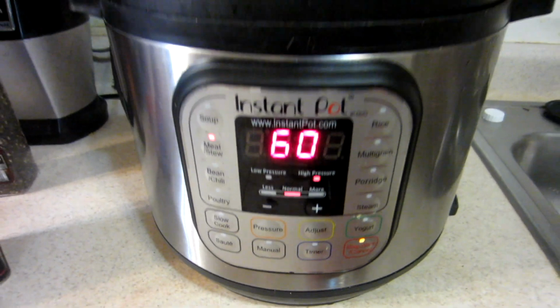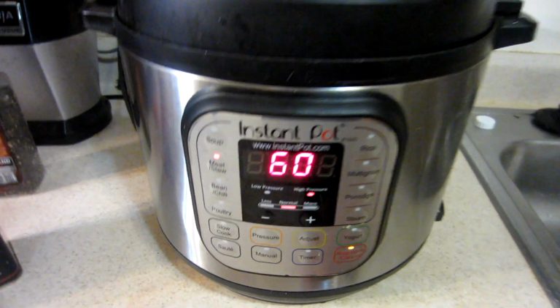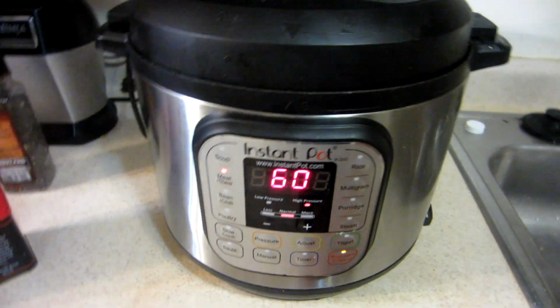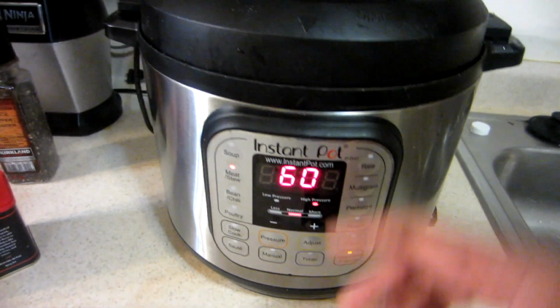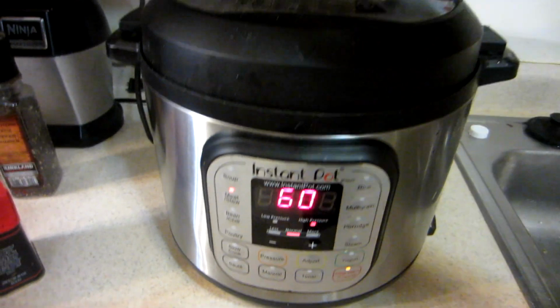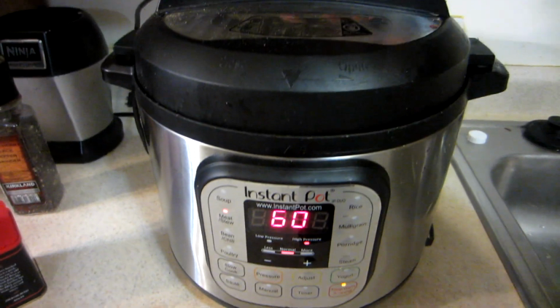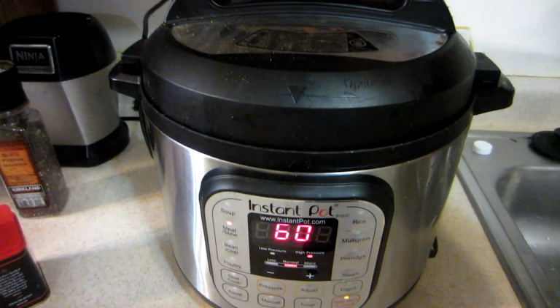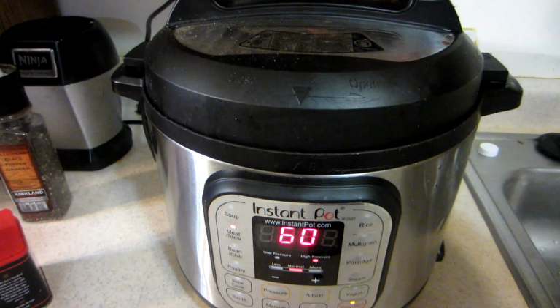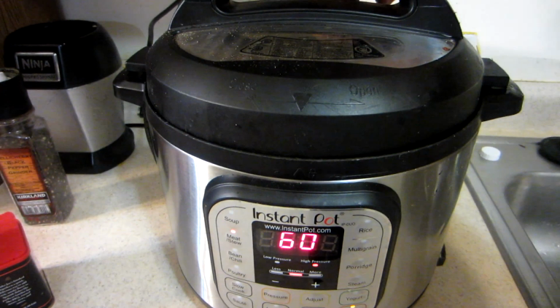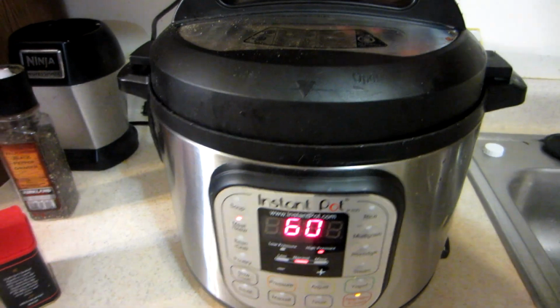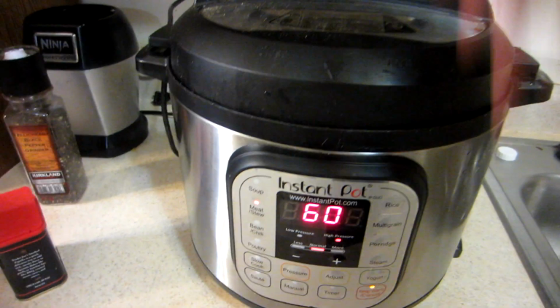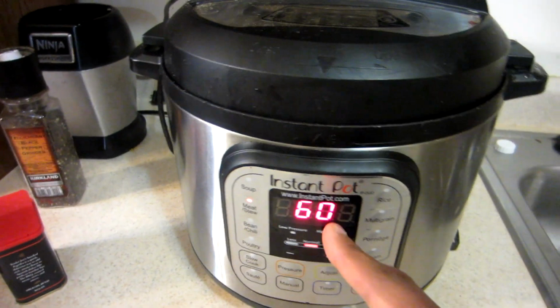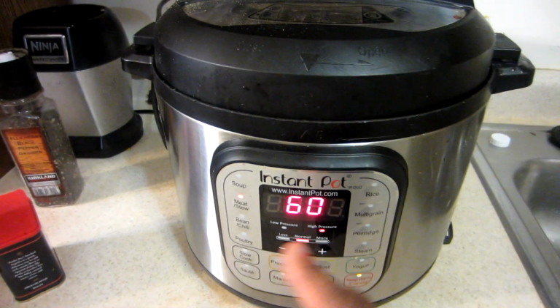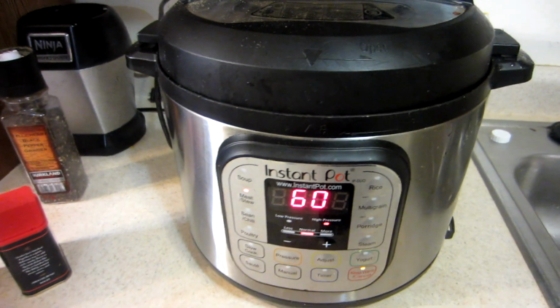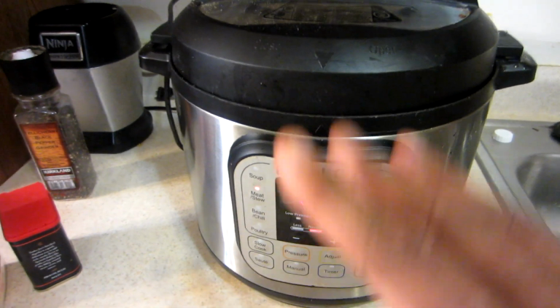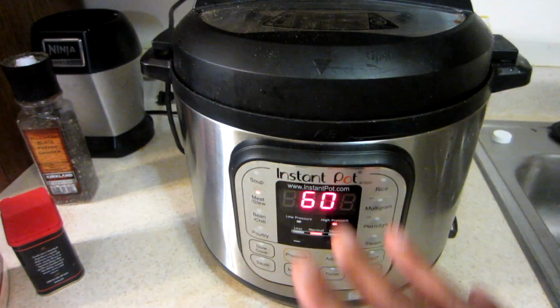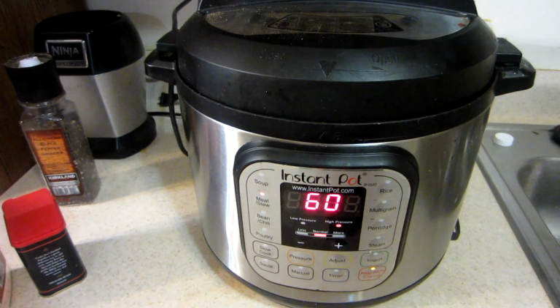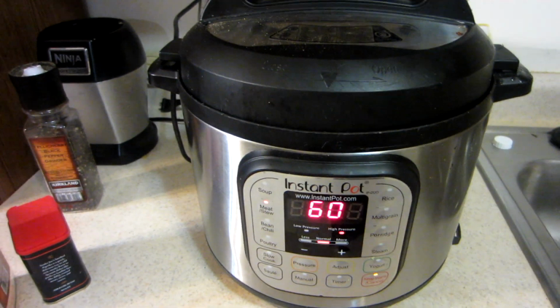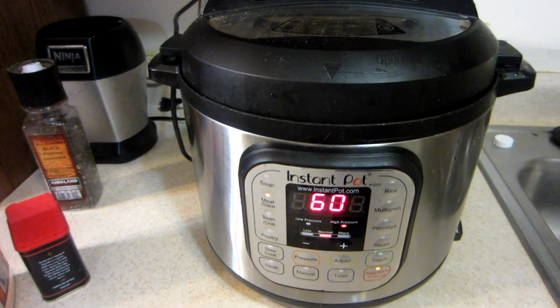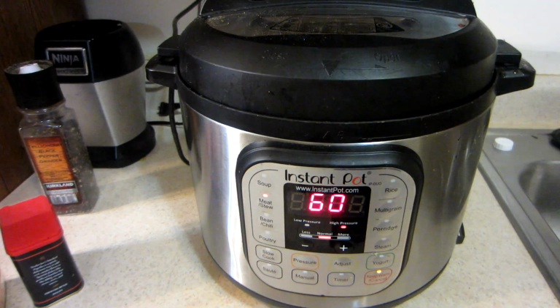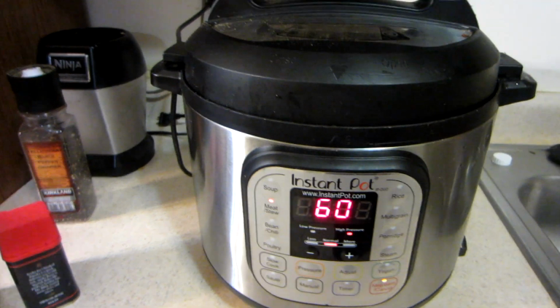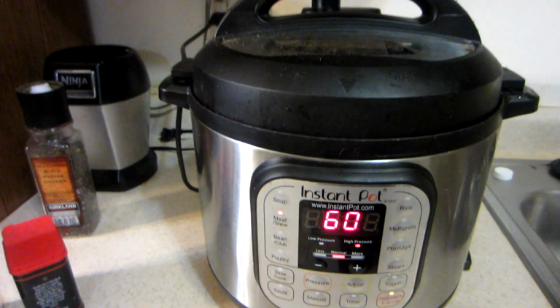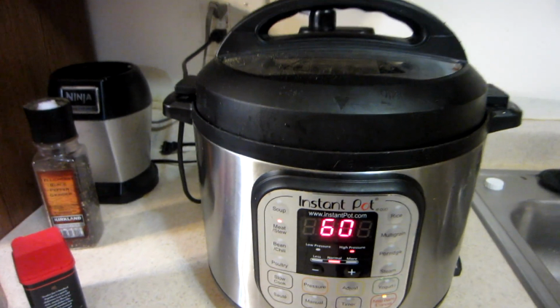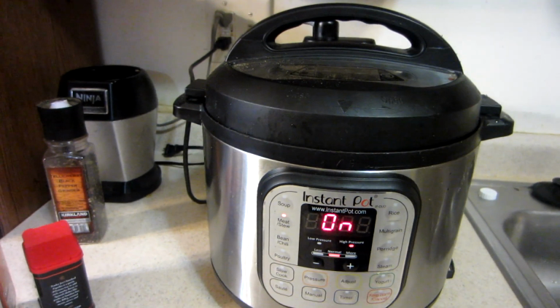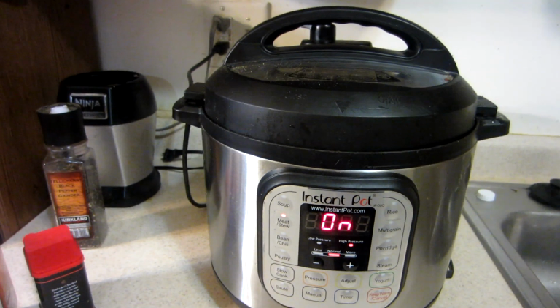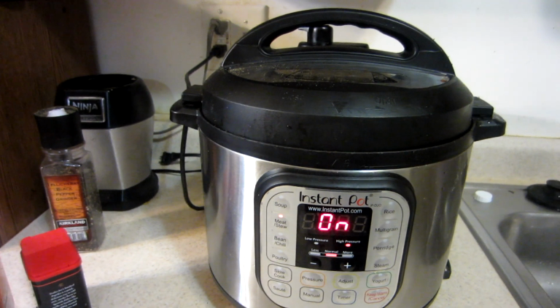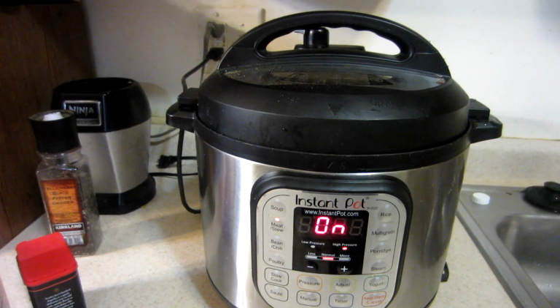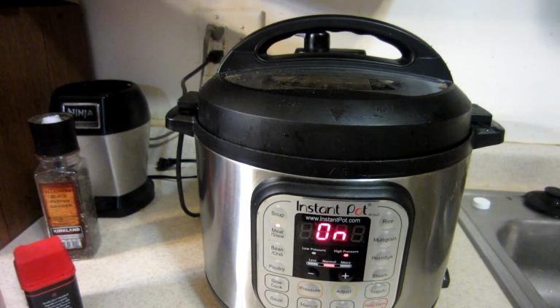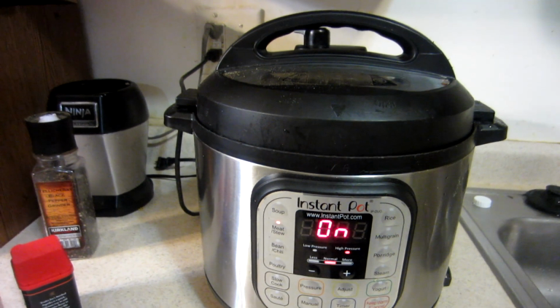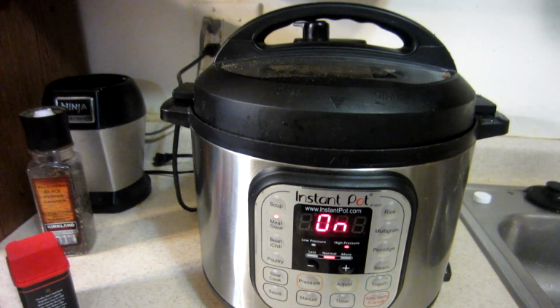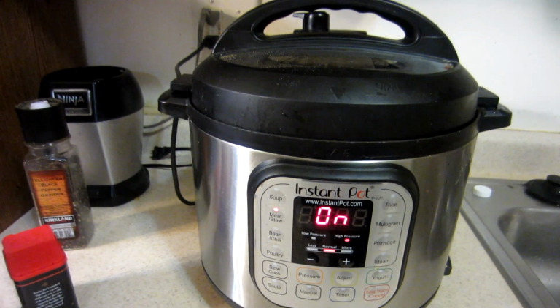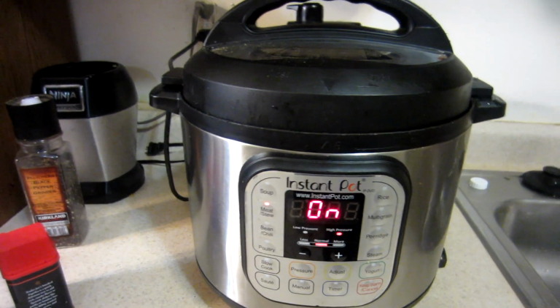Once the pressure starts to build up, it's going to cook for one hour. We'll be back.